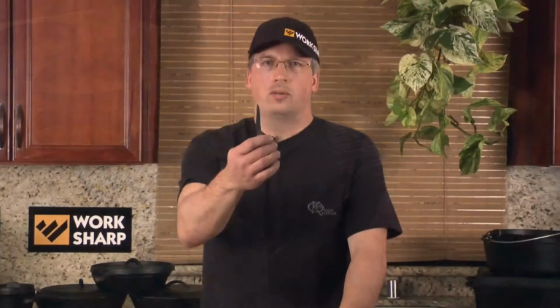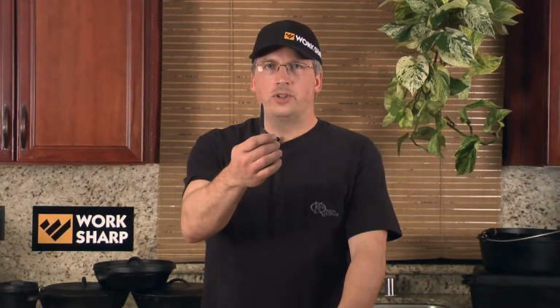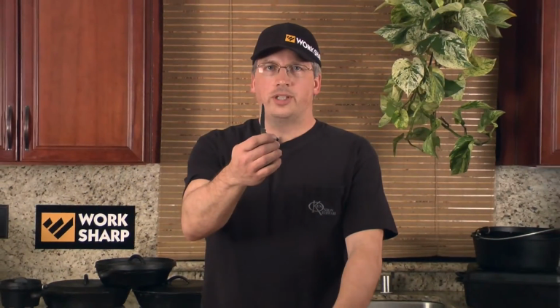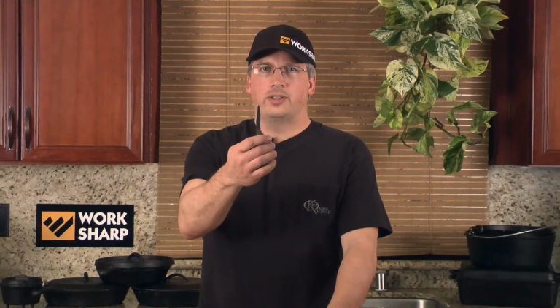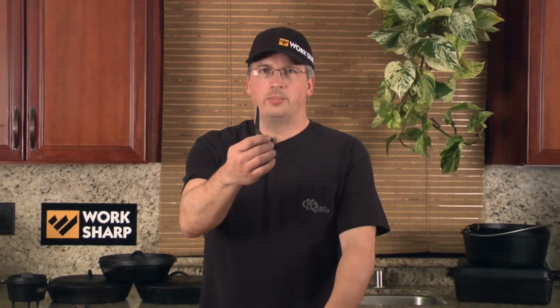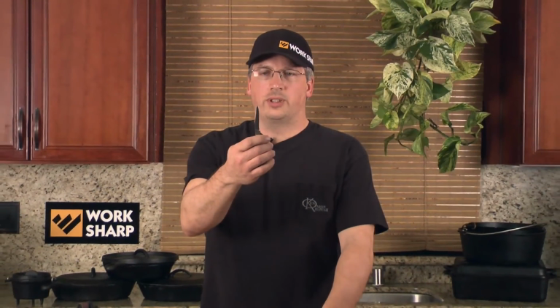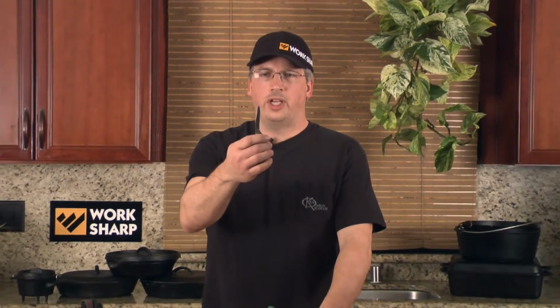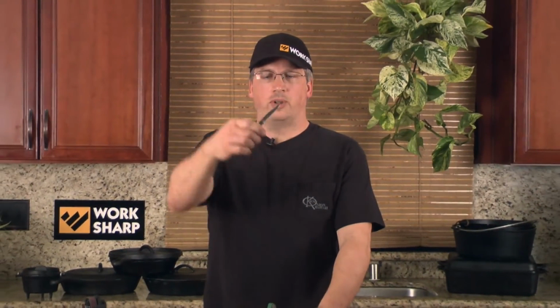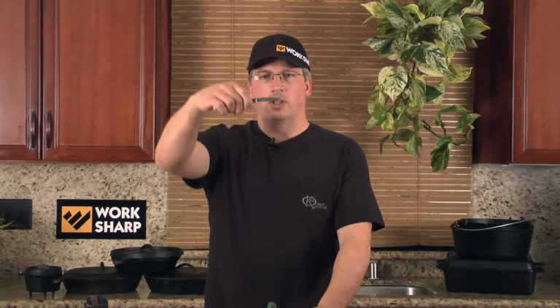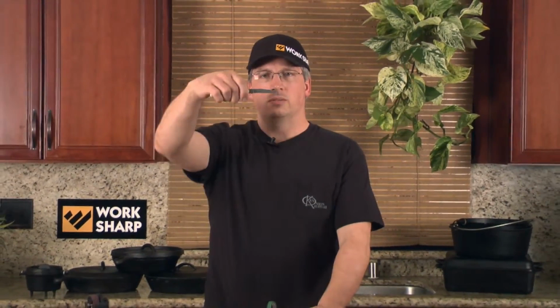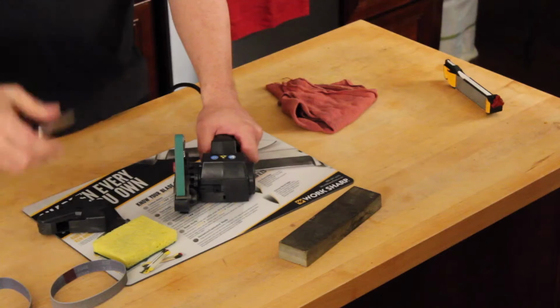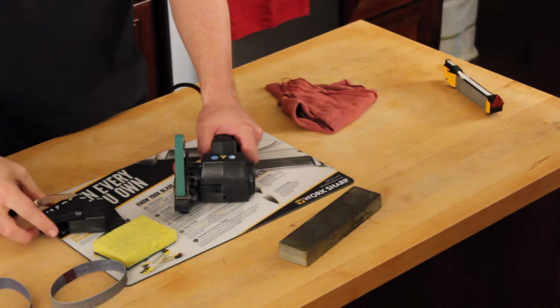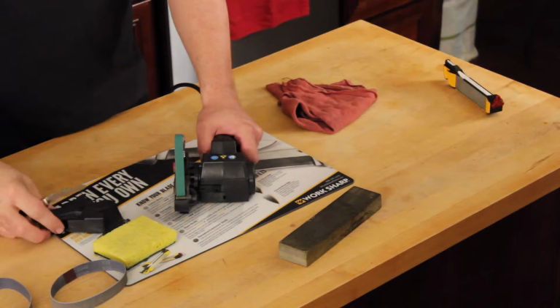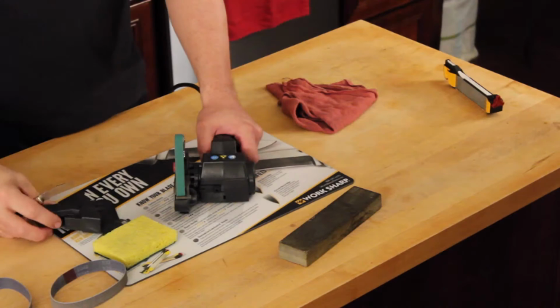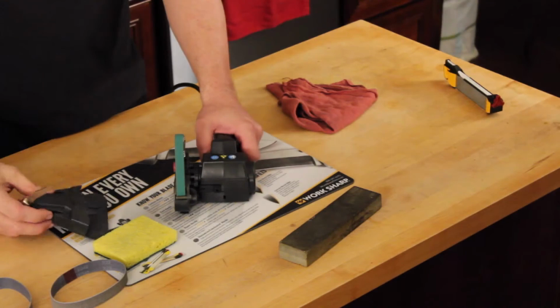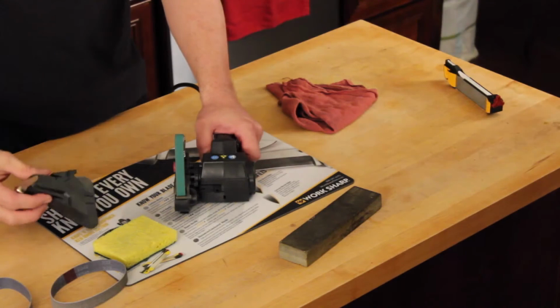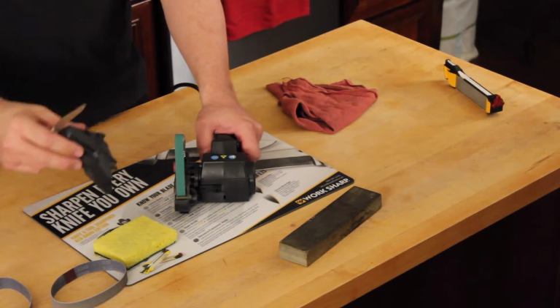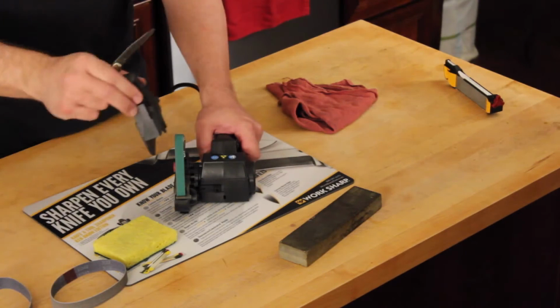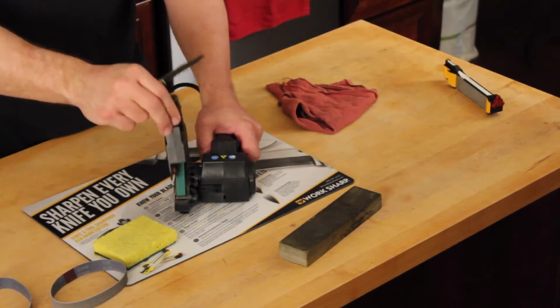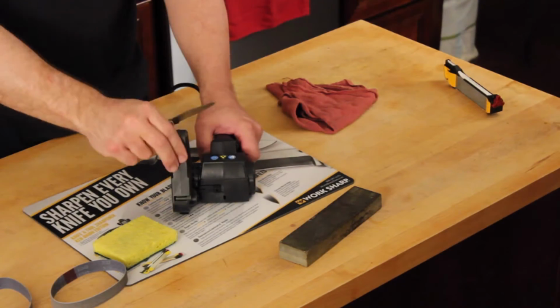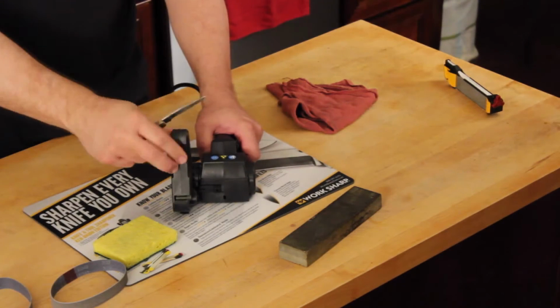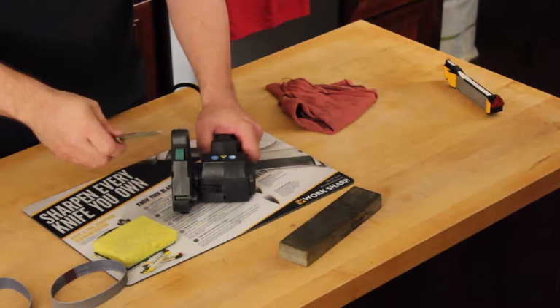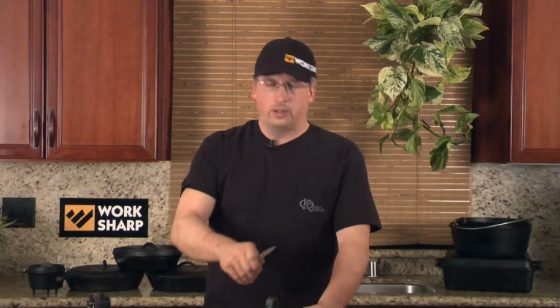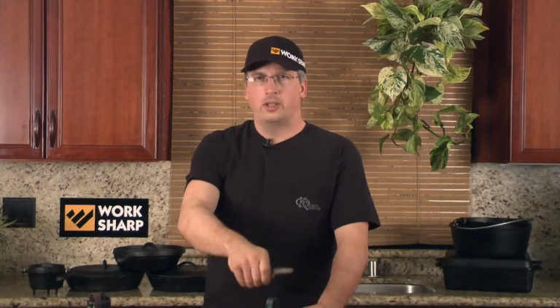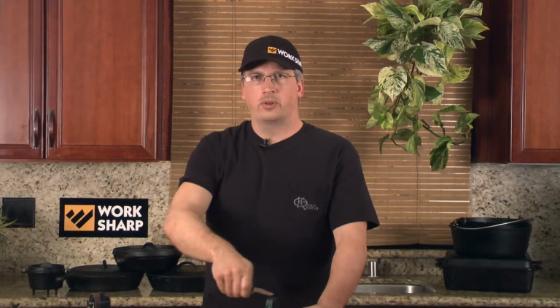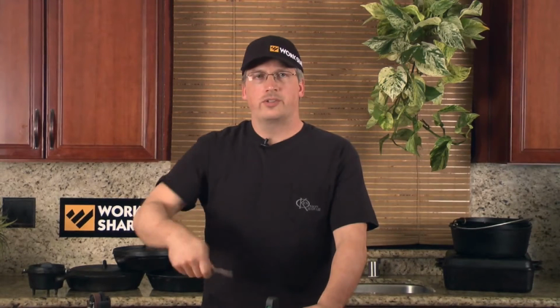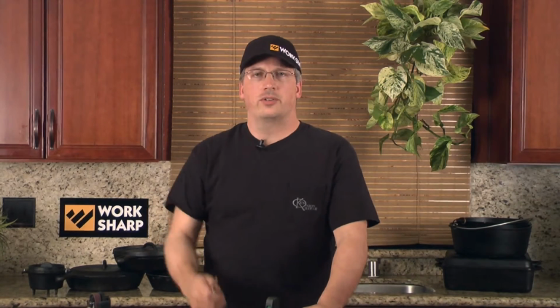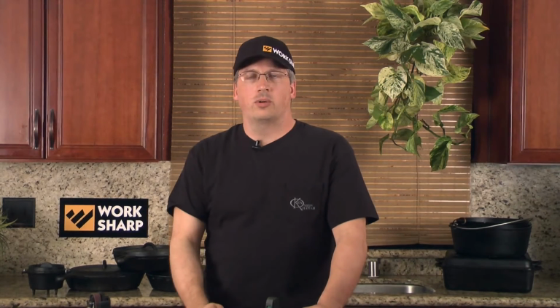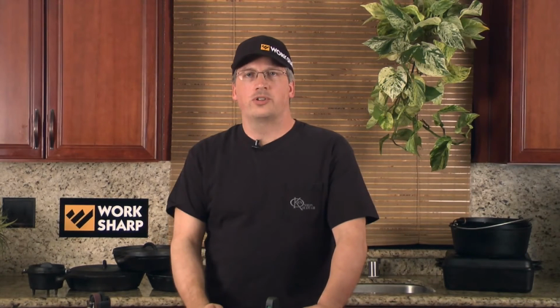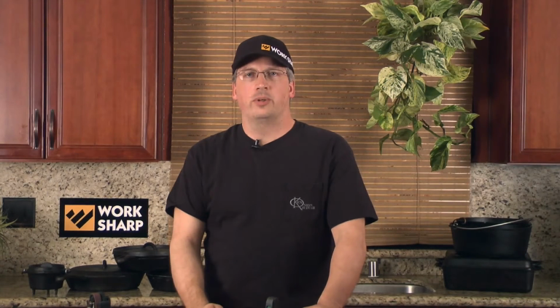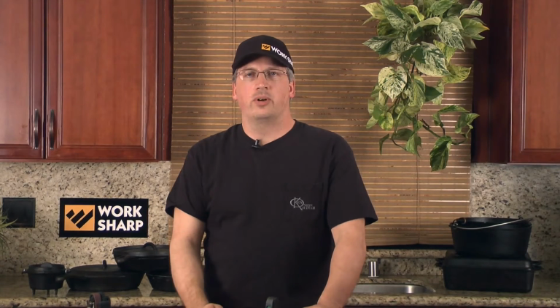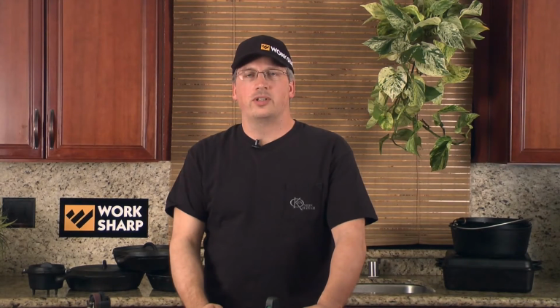Once you get the tip to the shape you want, you can just reinstall the guide and progress through the normal sharpening process.